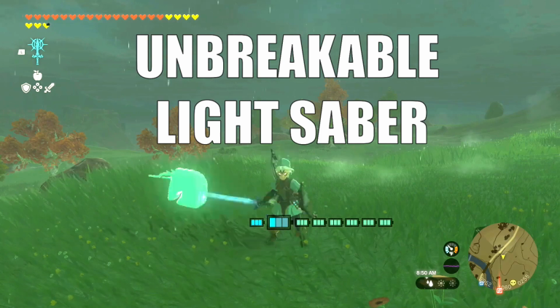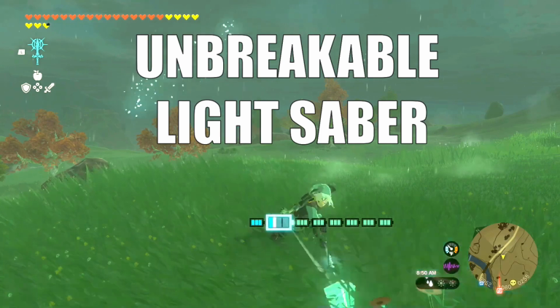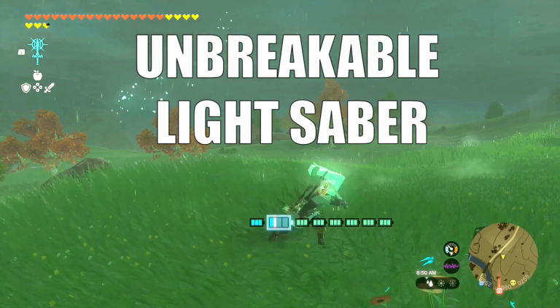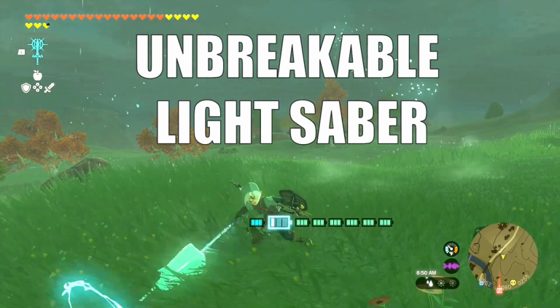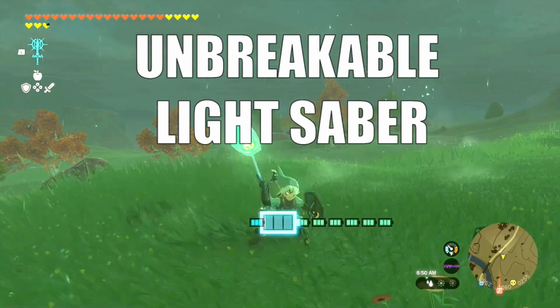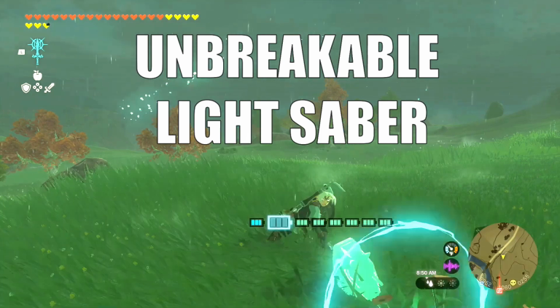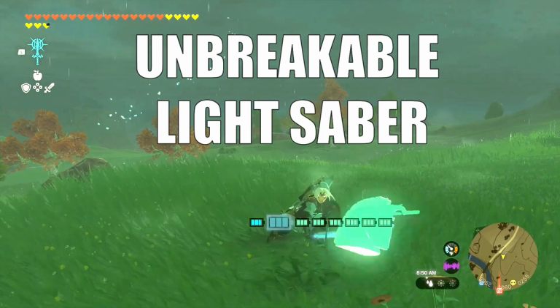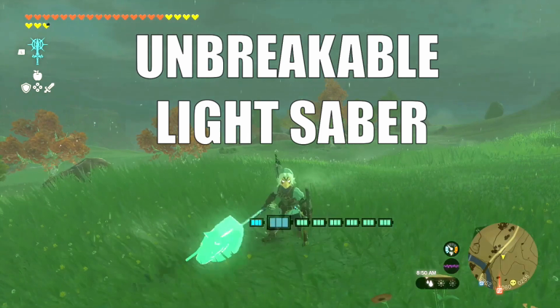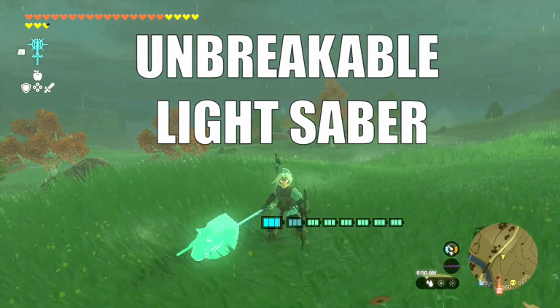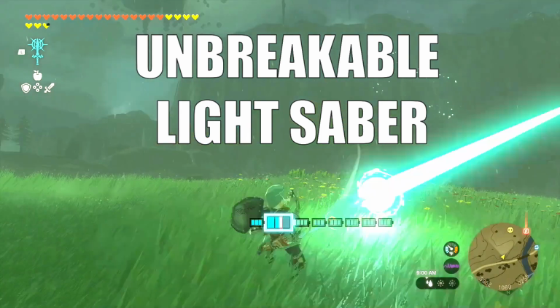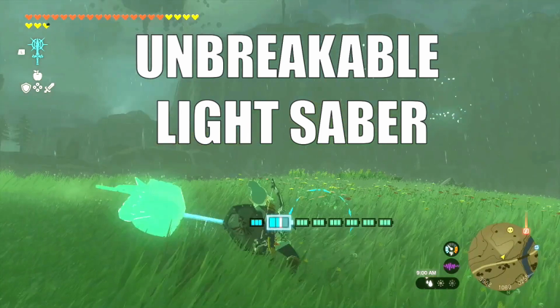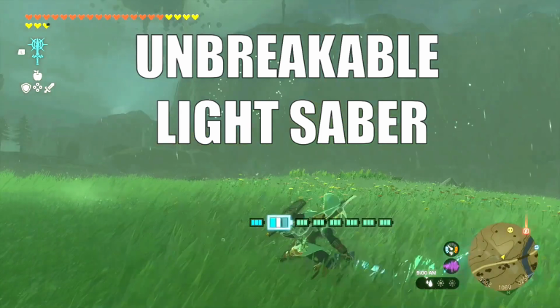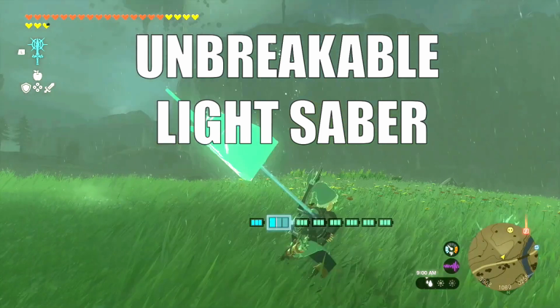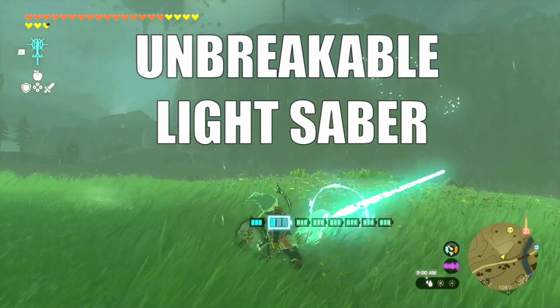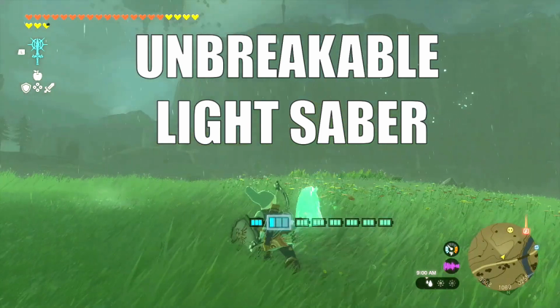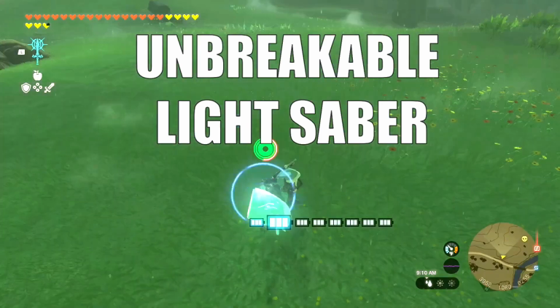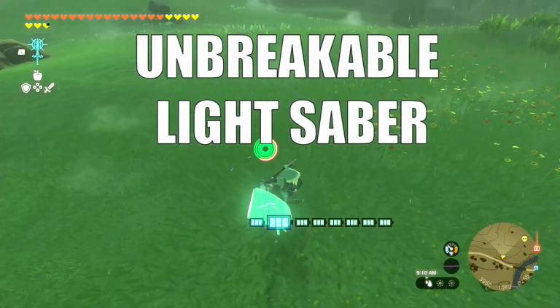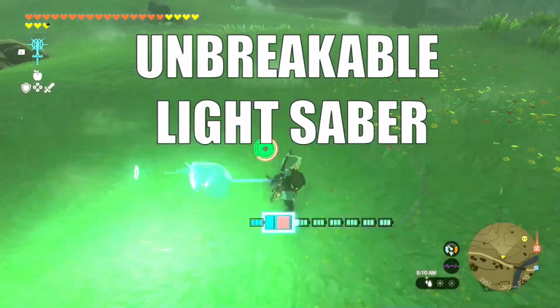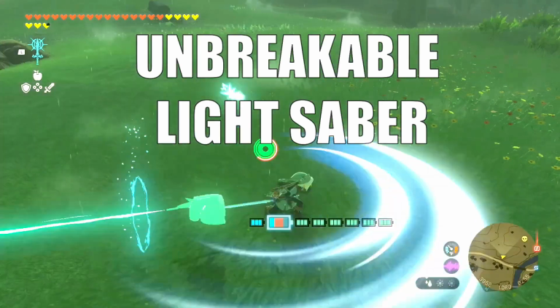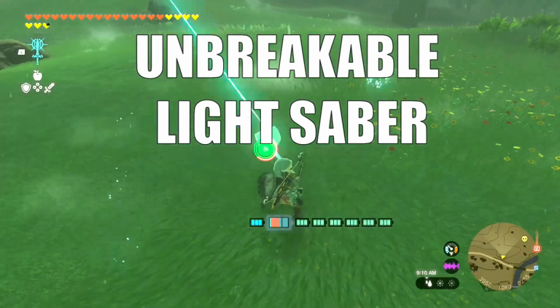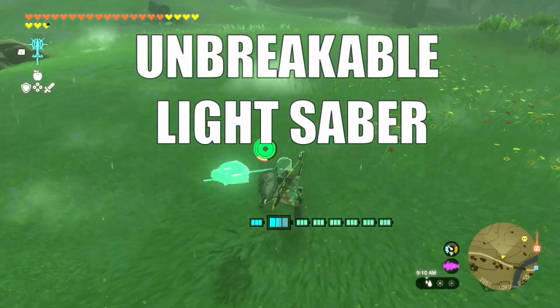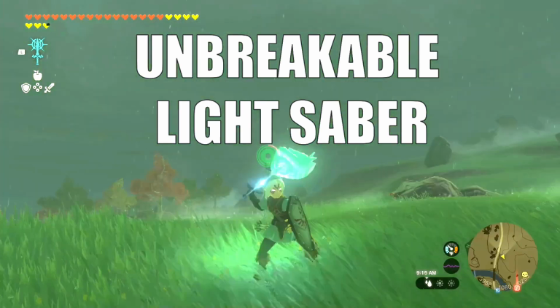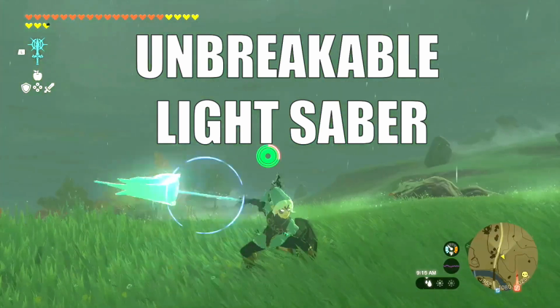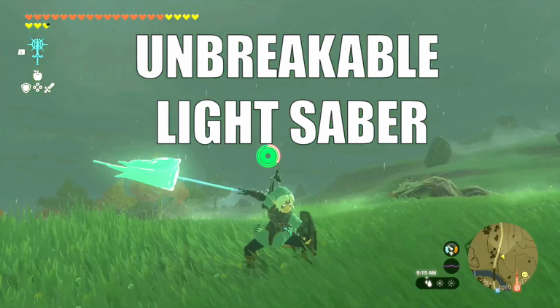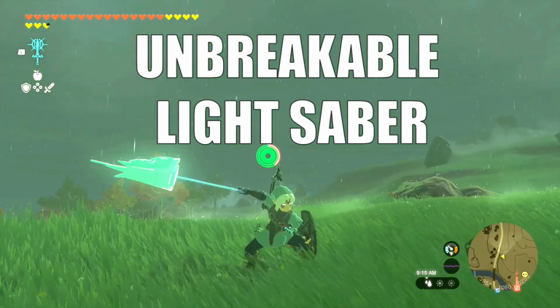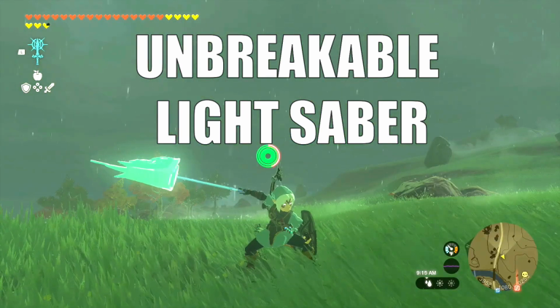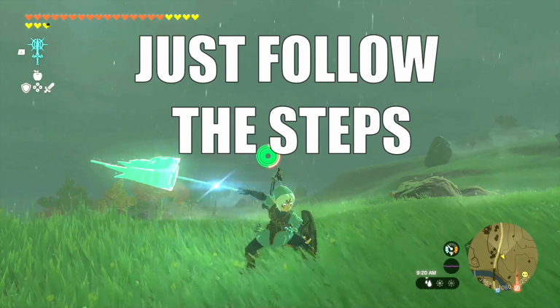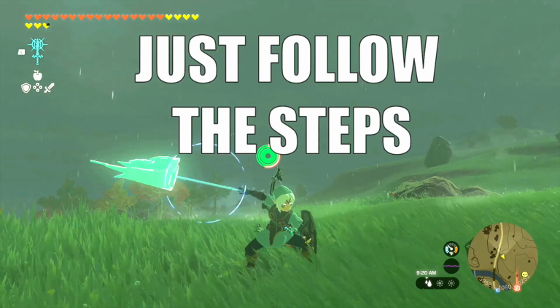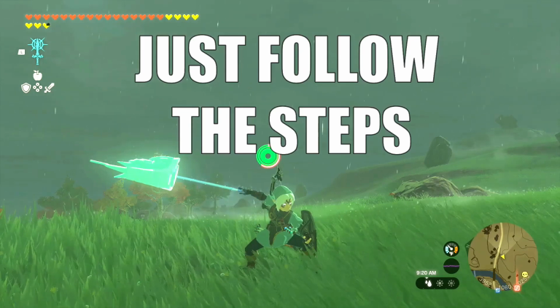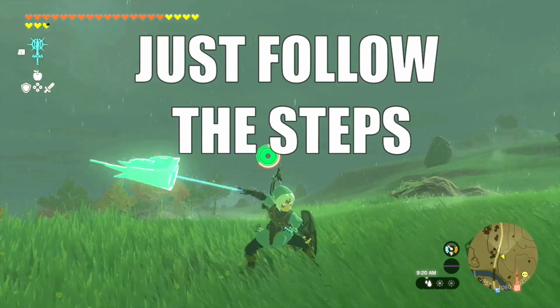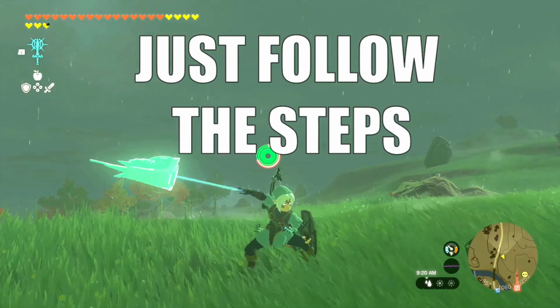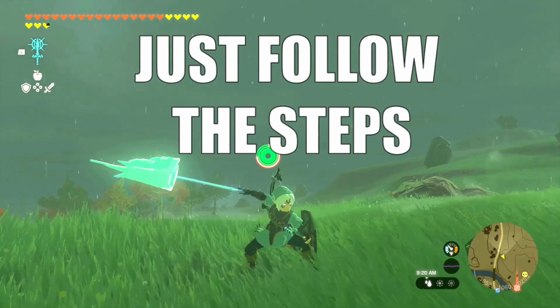Today we're going to be showing you how to glitch this cool lightsaber effect onto your master sword, and we're going to do this in just a few easy steps.